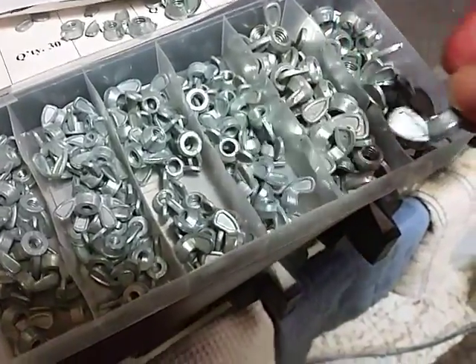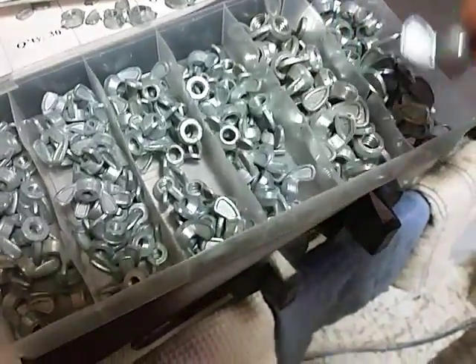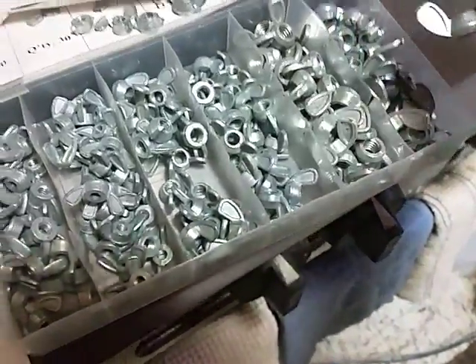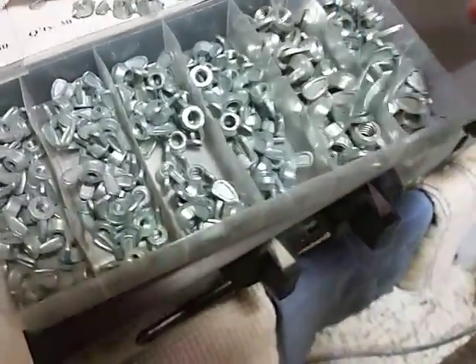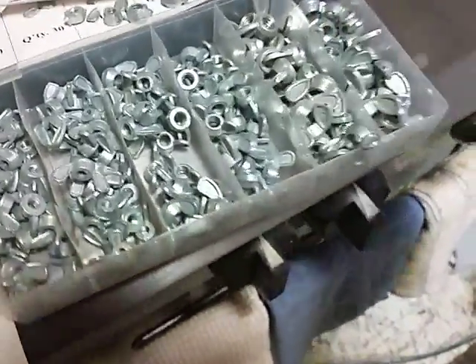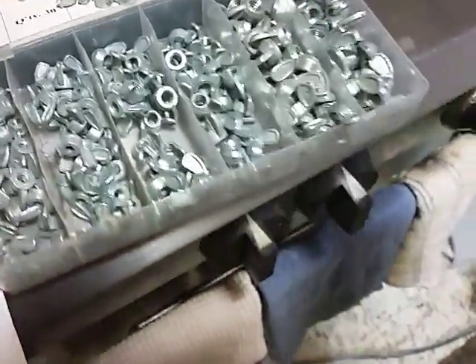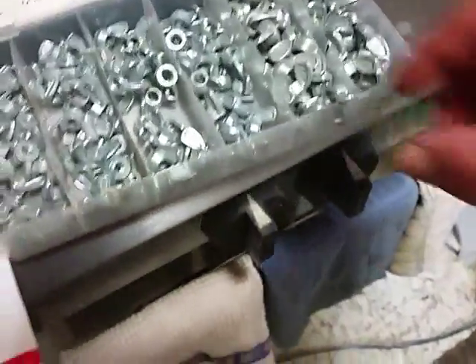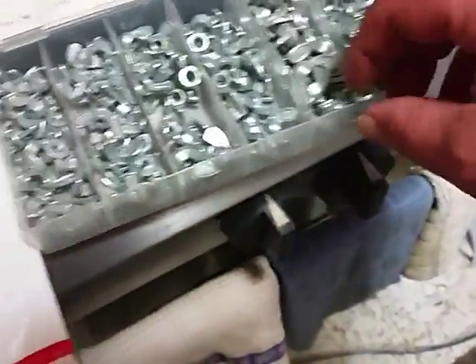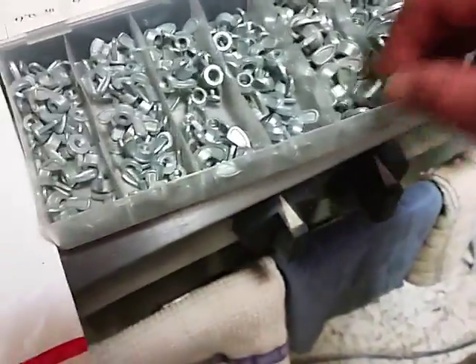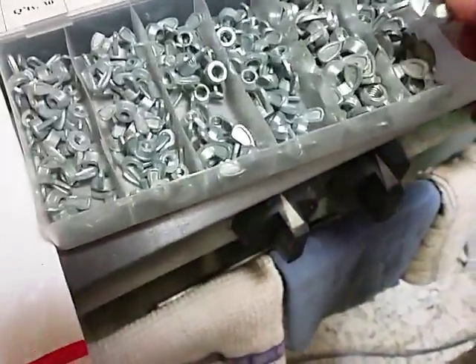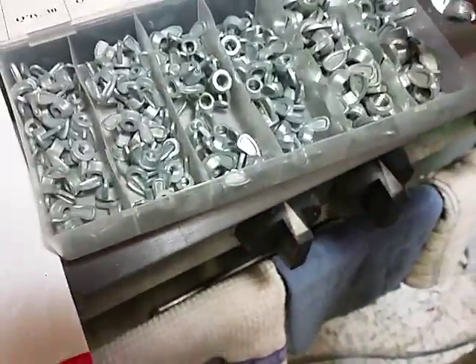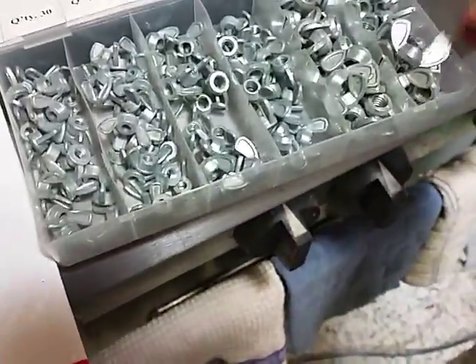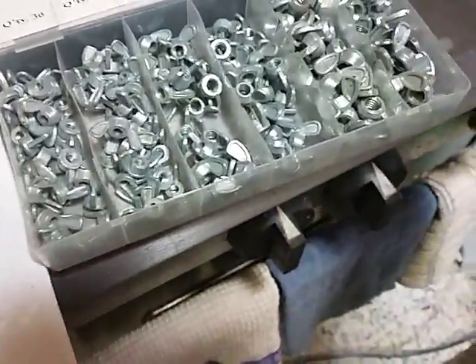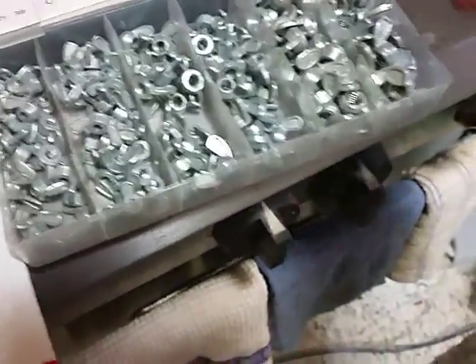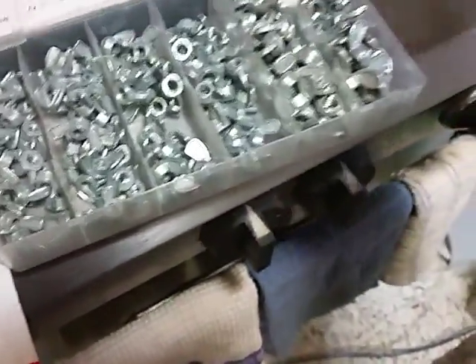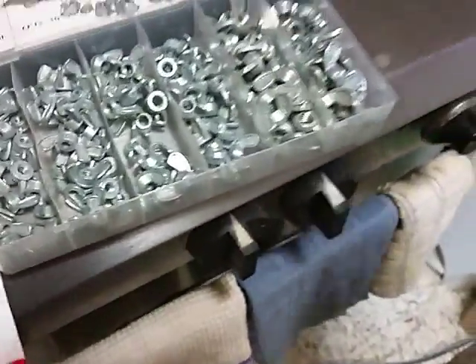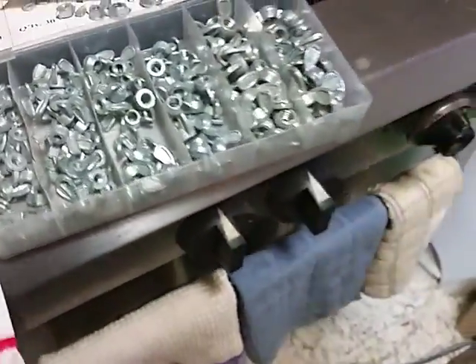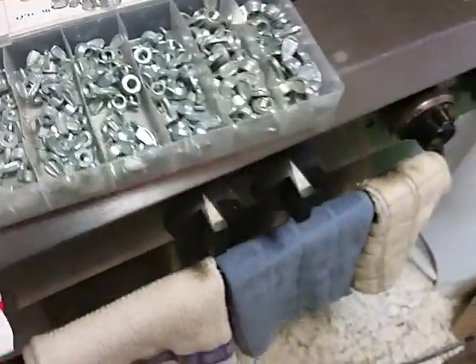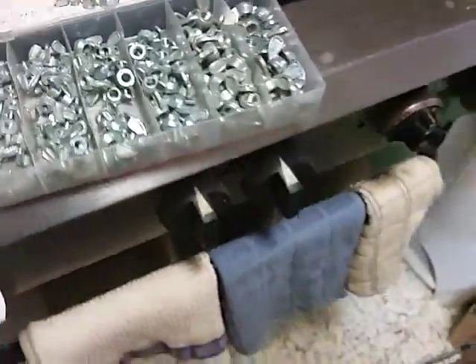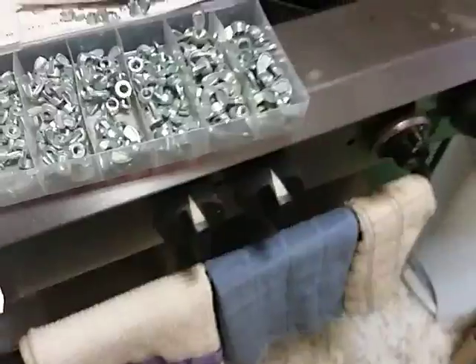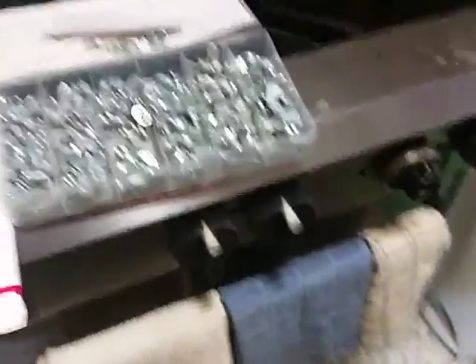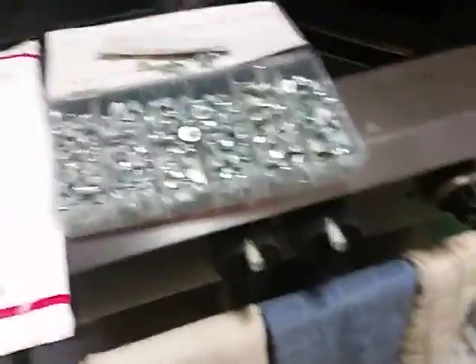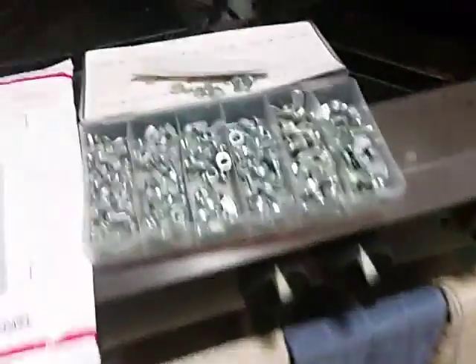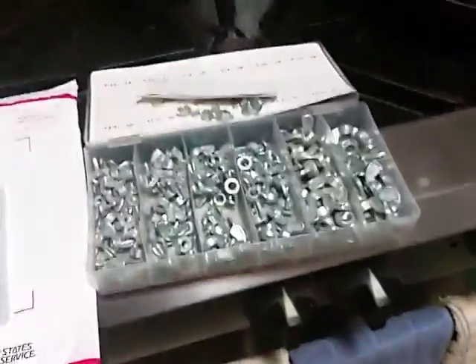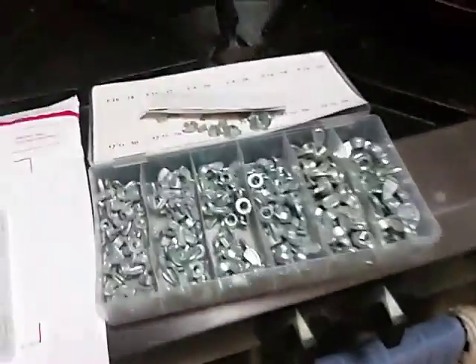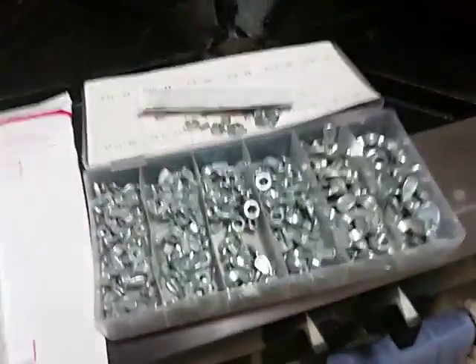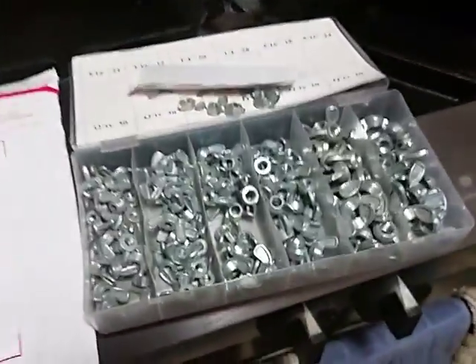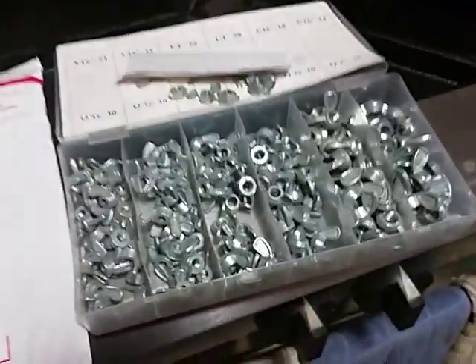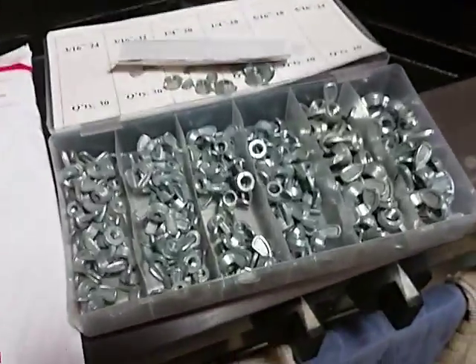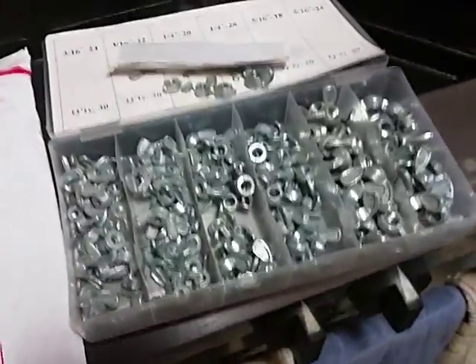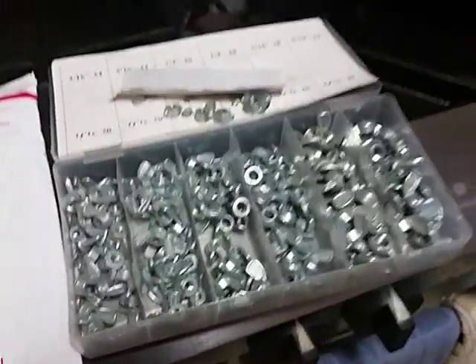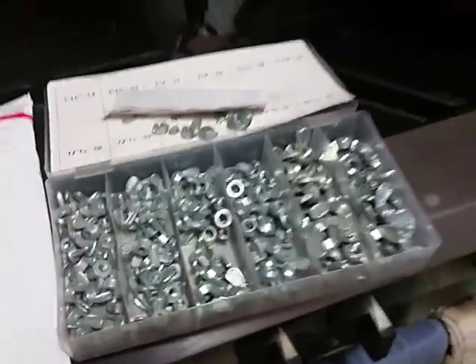They're junk. I almost feel like they're some kind of pewter.